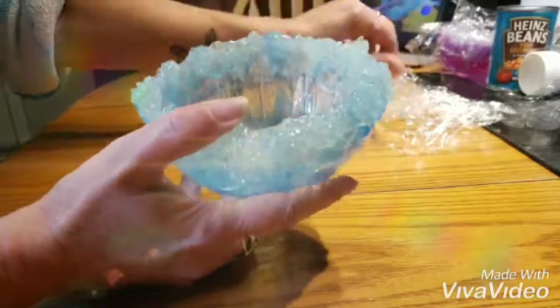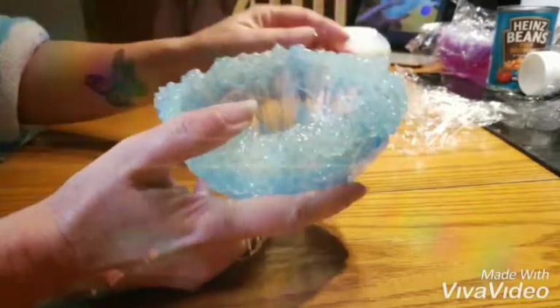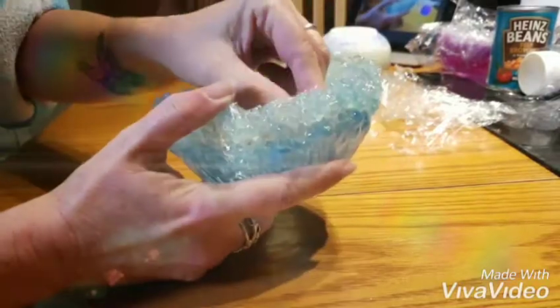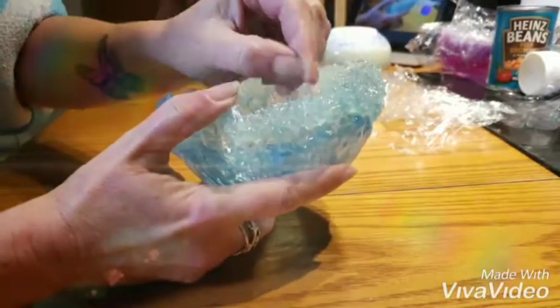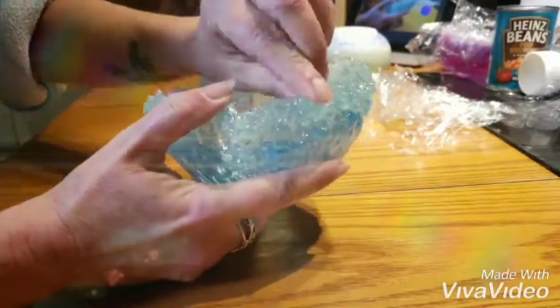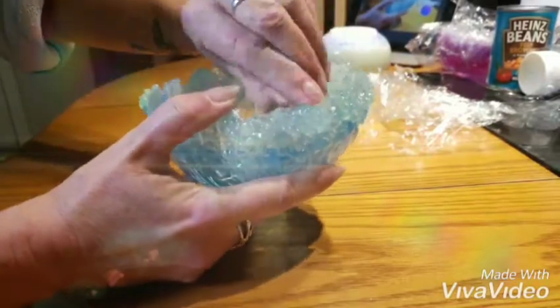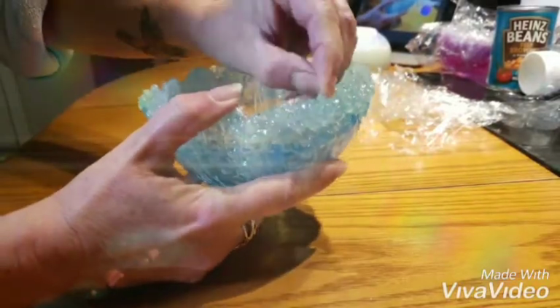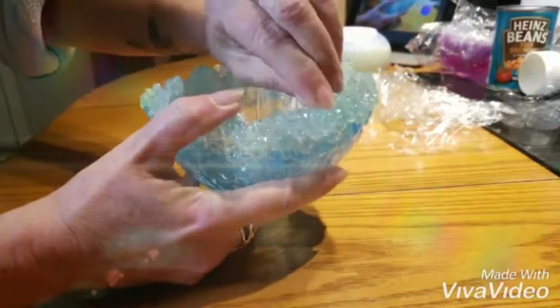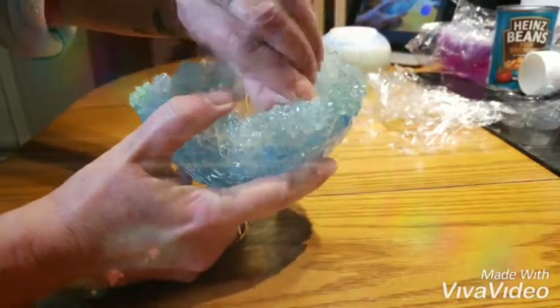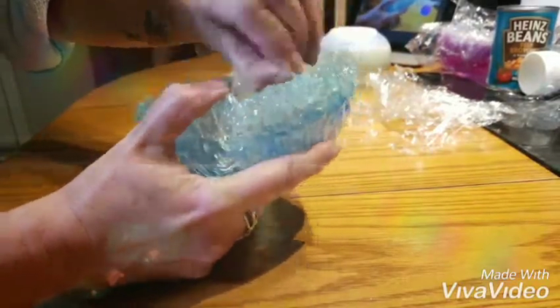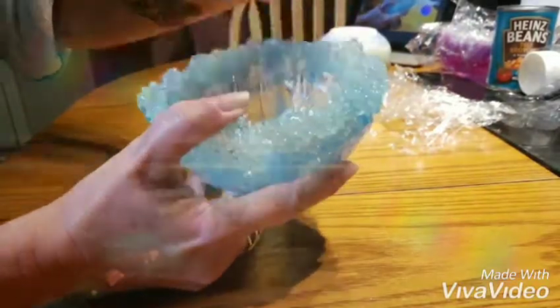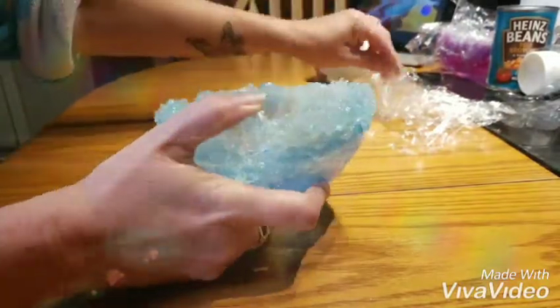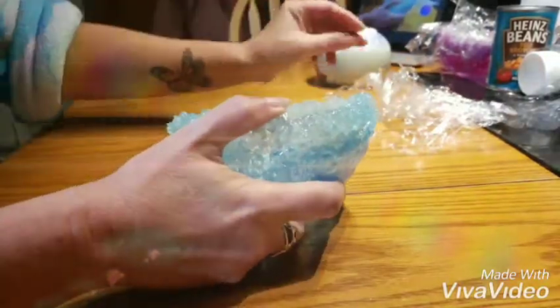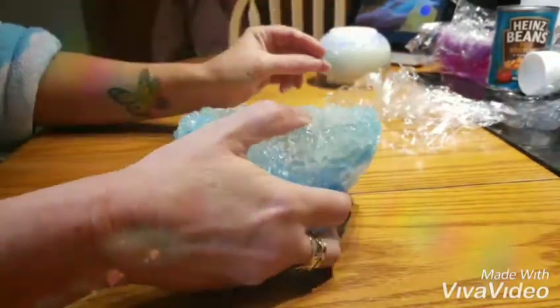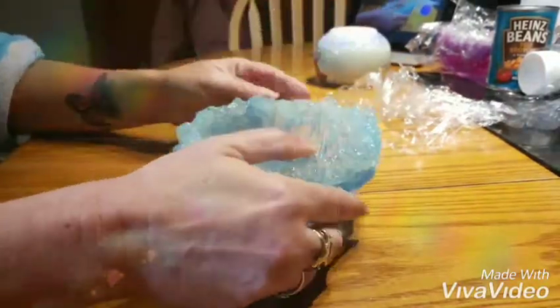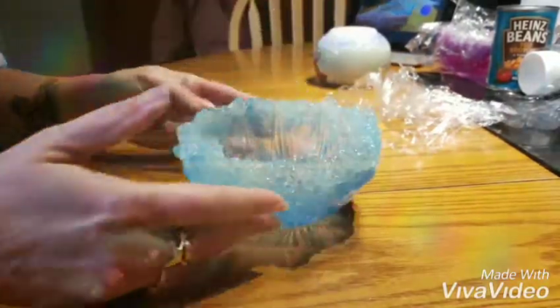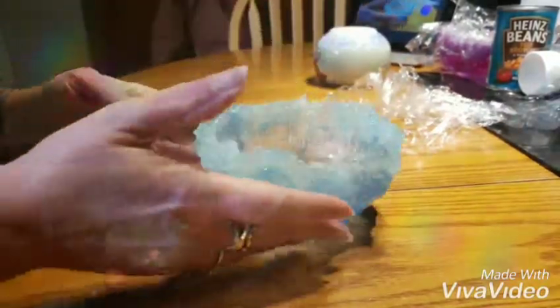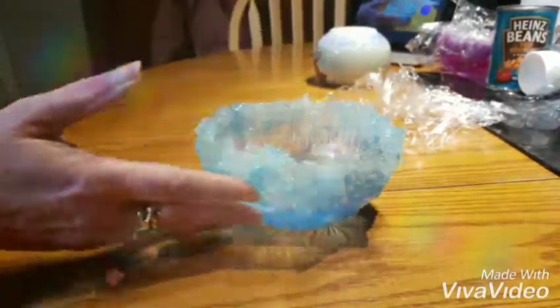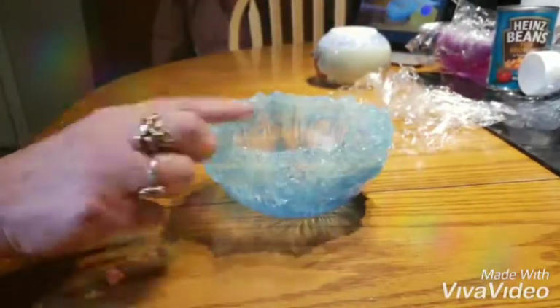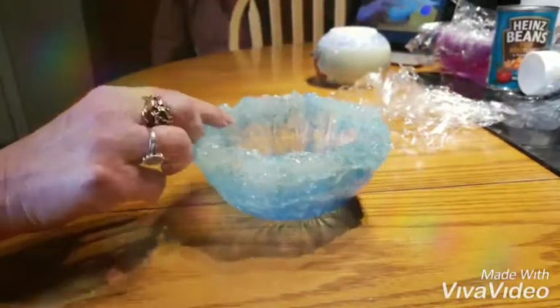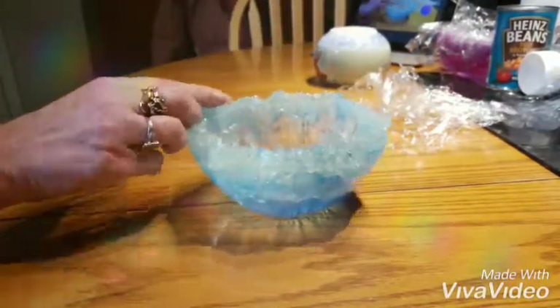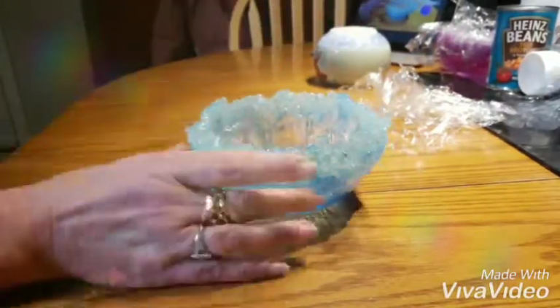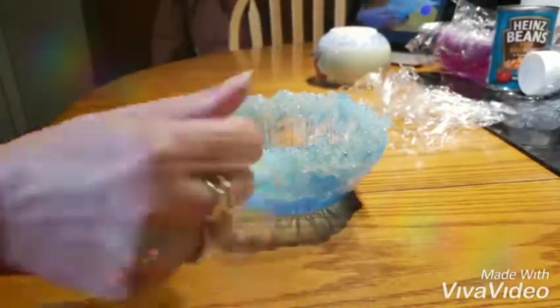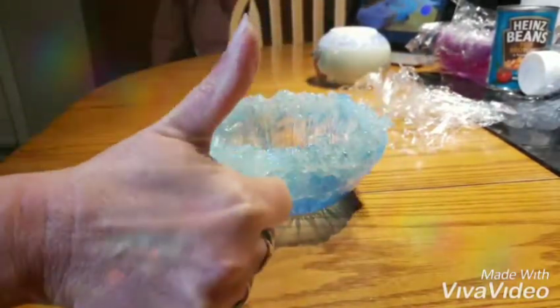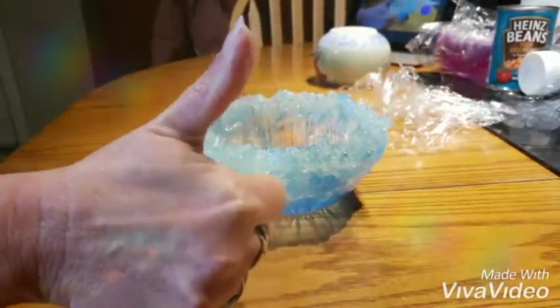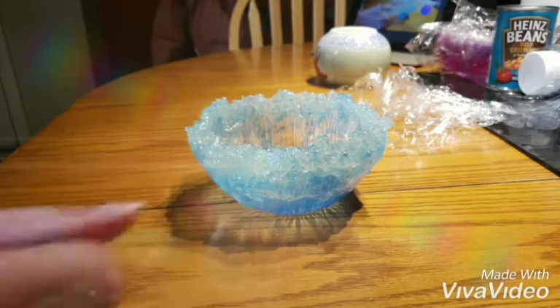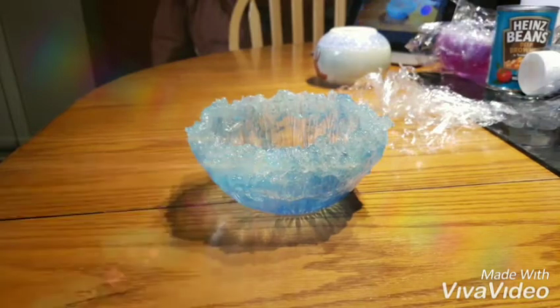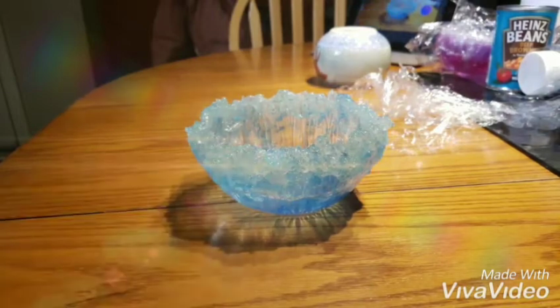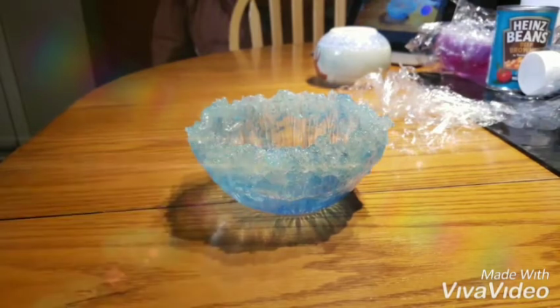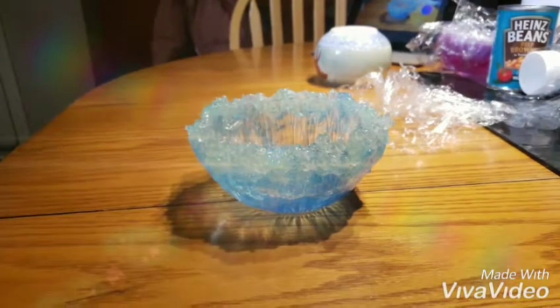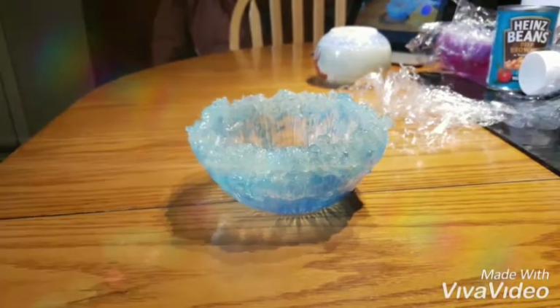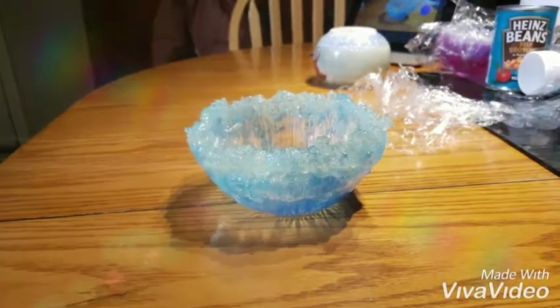I just love how deep the color is at the bottom and how it goes nice and clear at the top showing off those crystals.